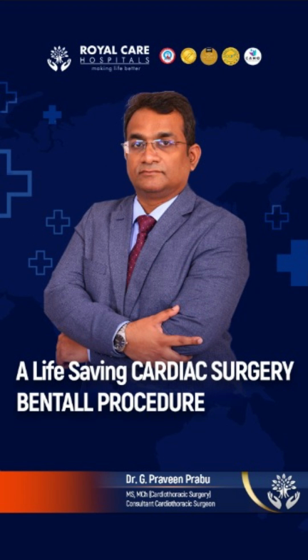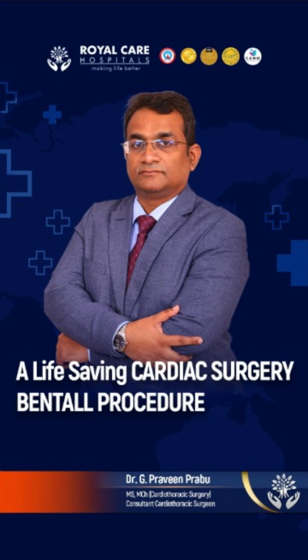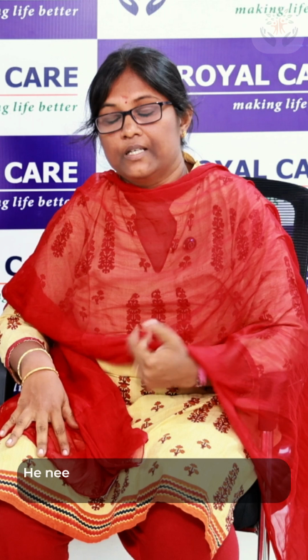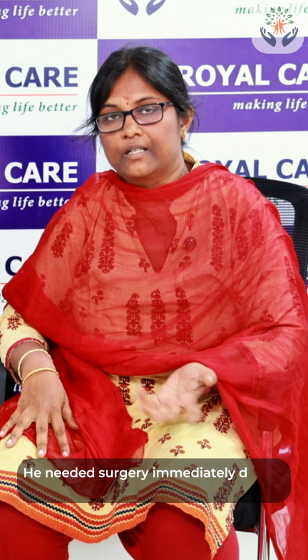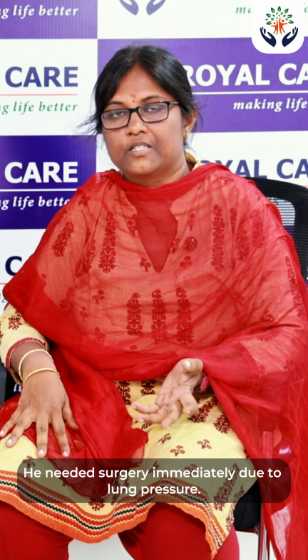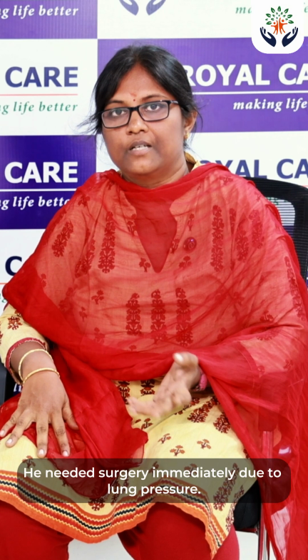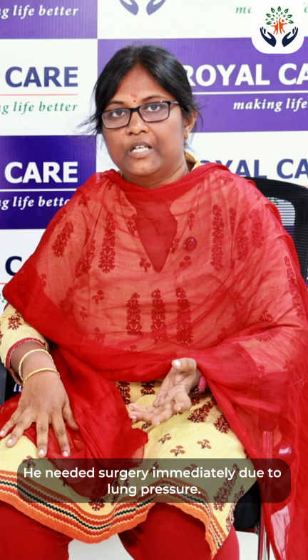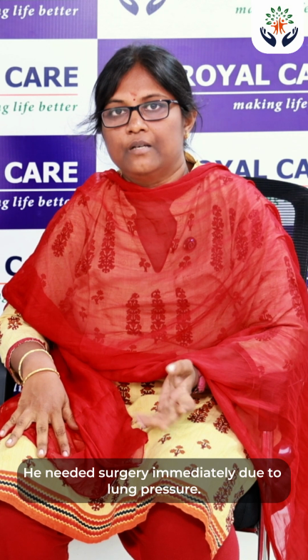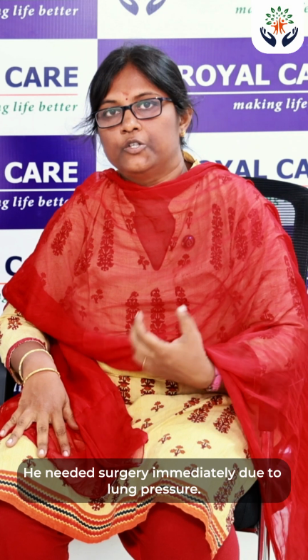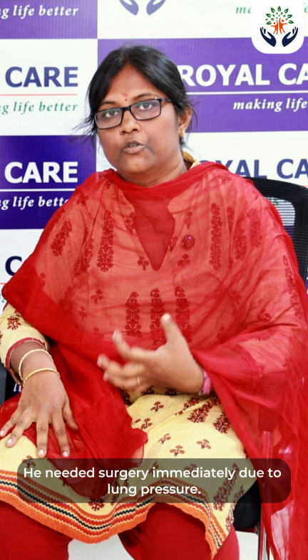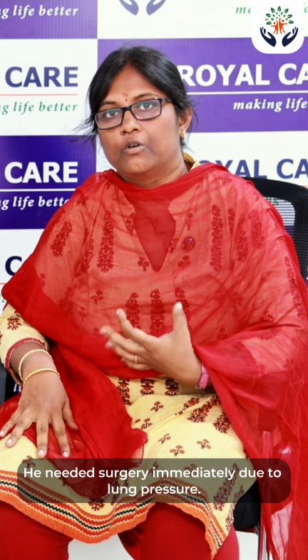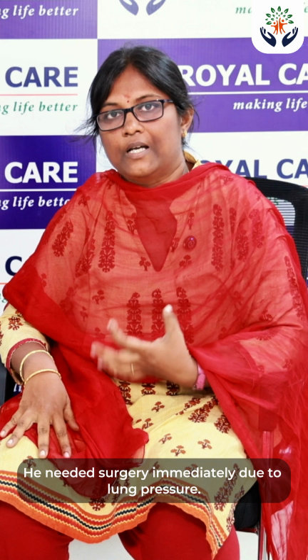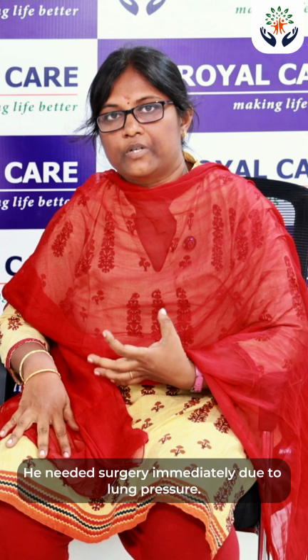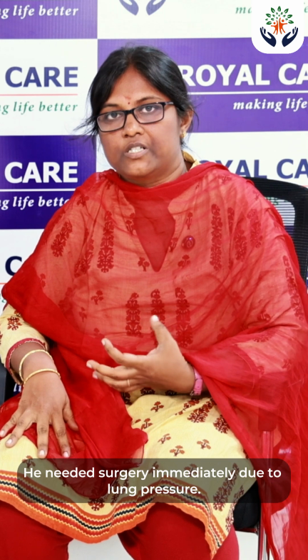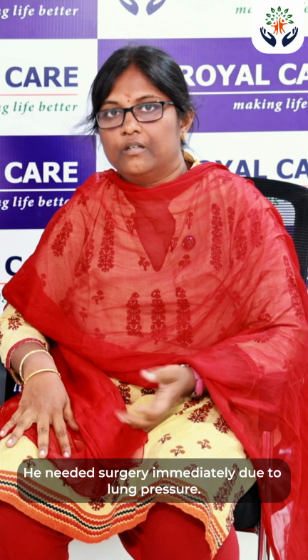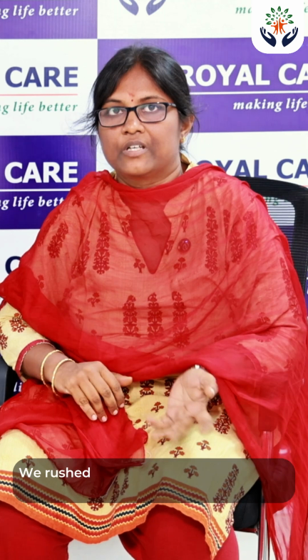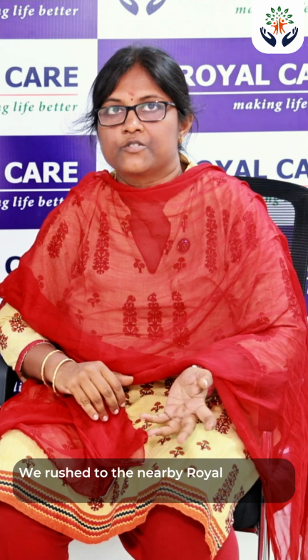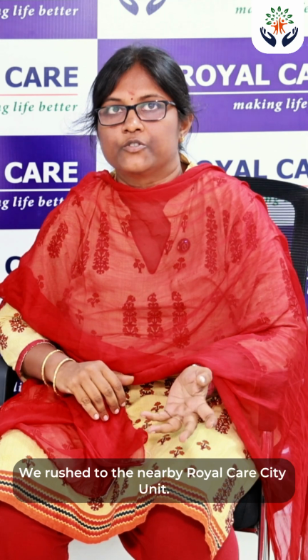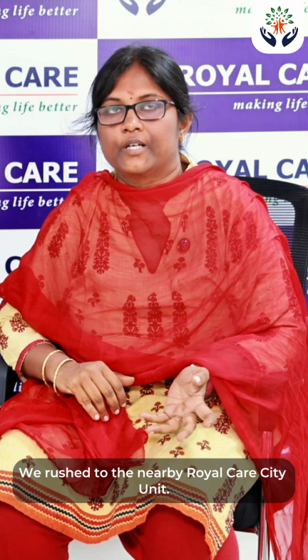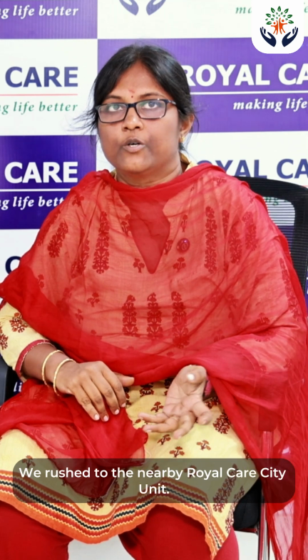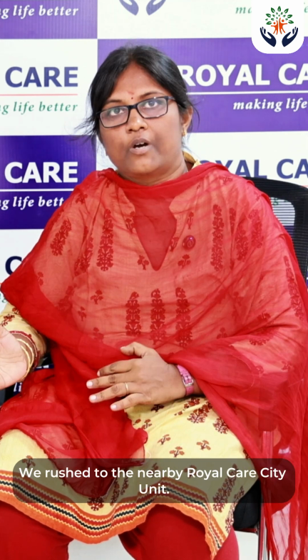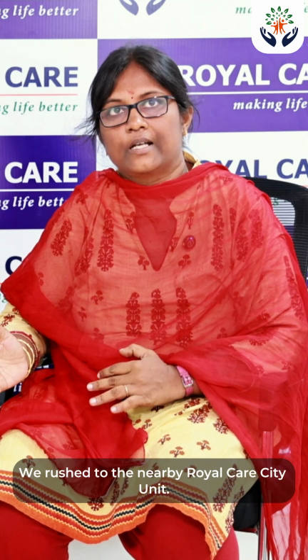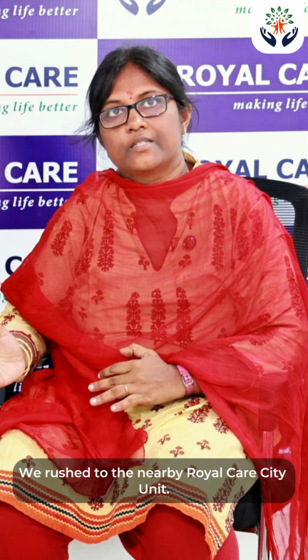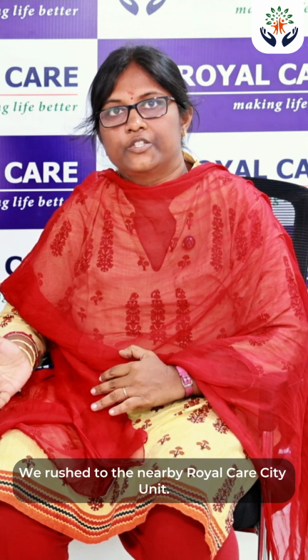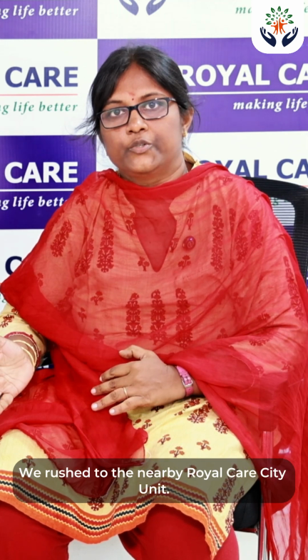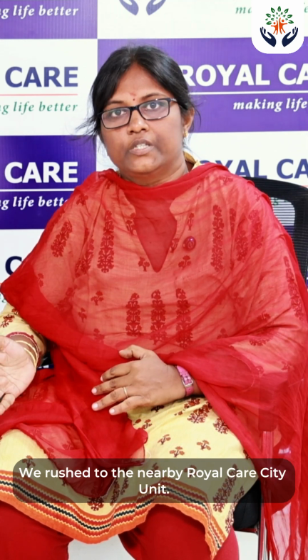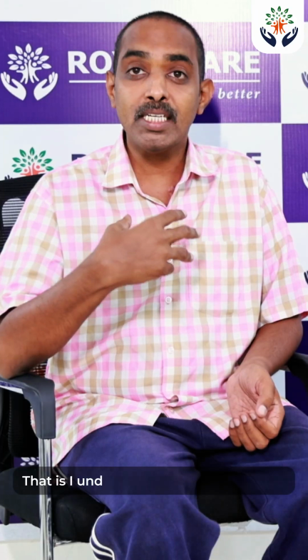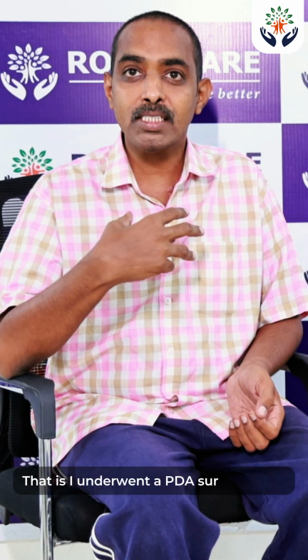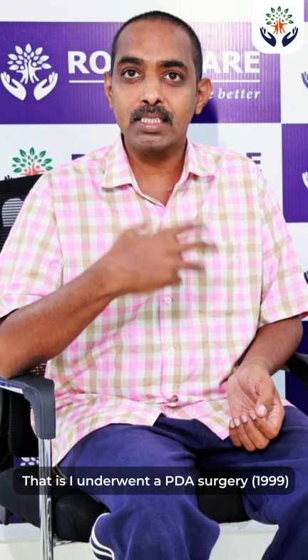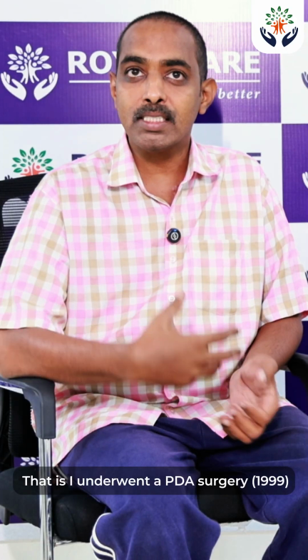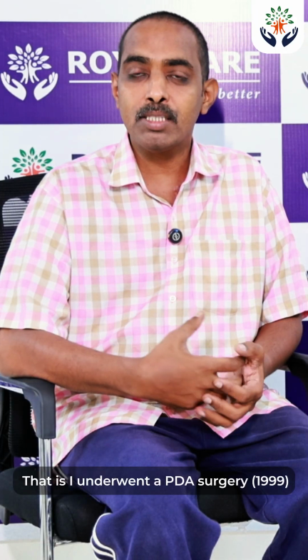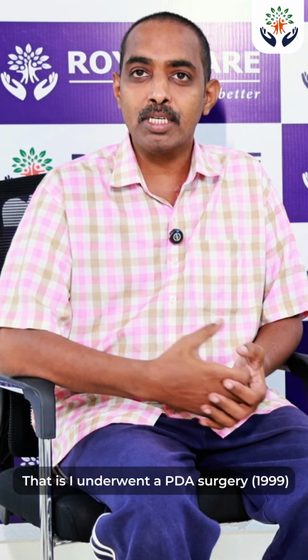We needed surgery immediately due to lung pressure, so we rushed to the nearby Royal Care City Unit, where the PDA surgery was done.